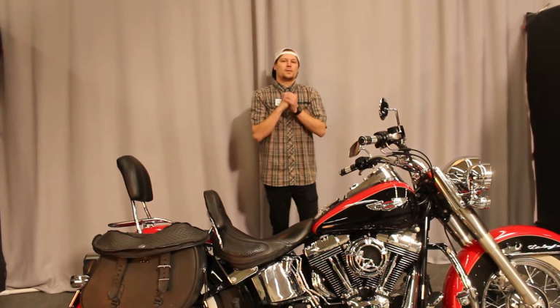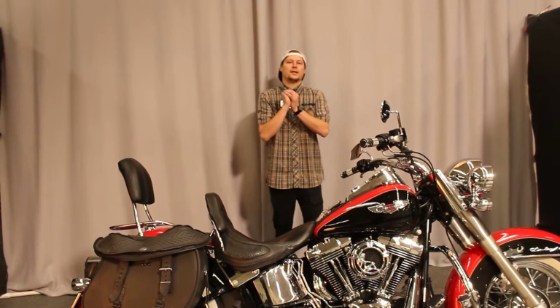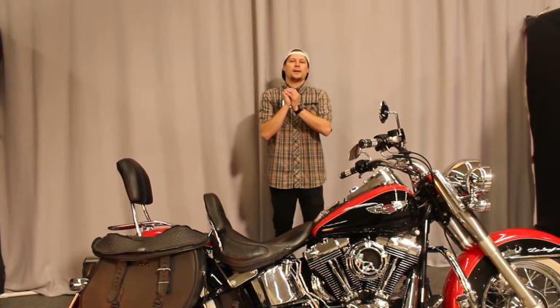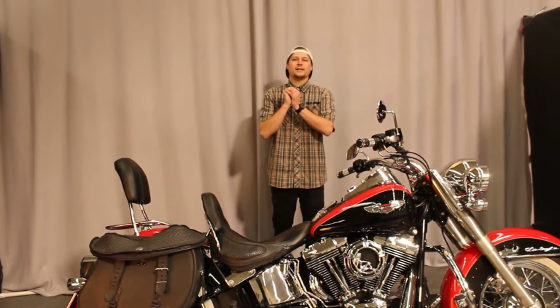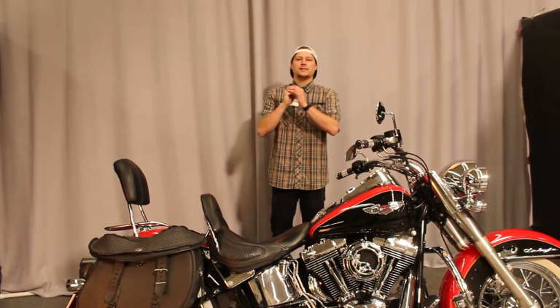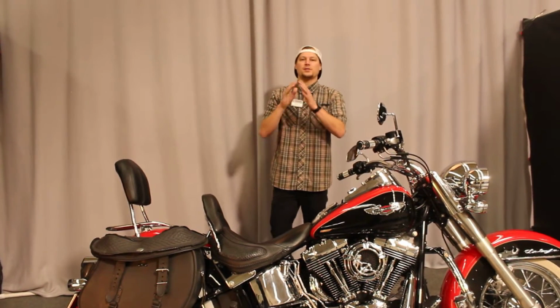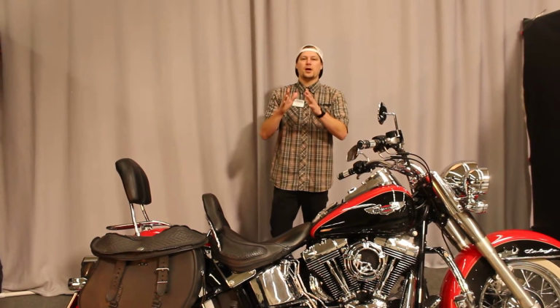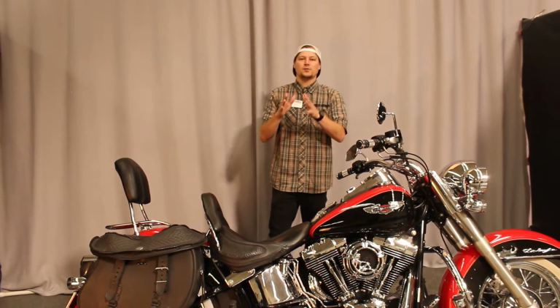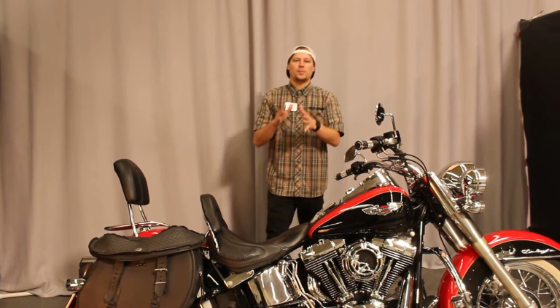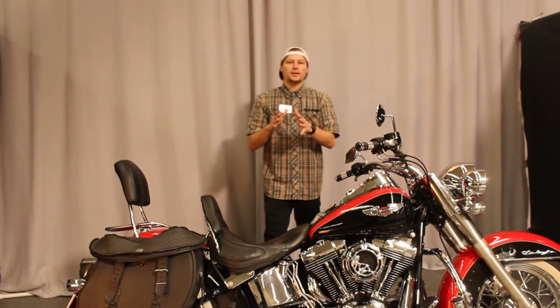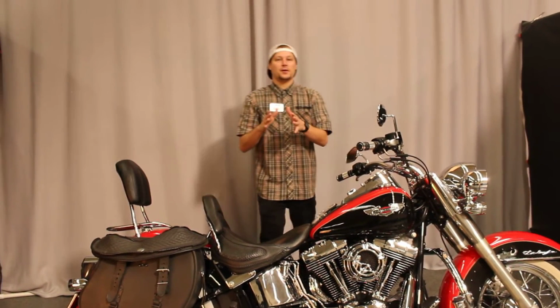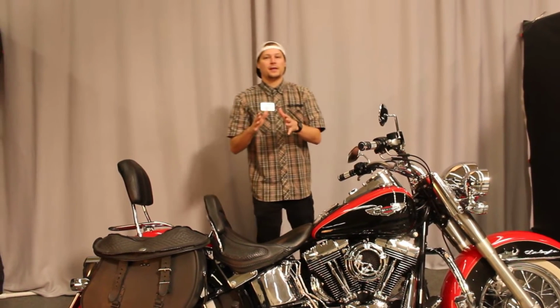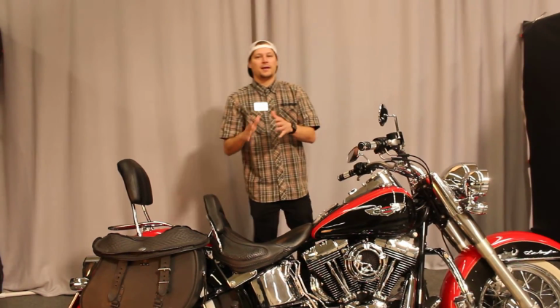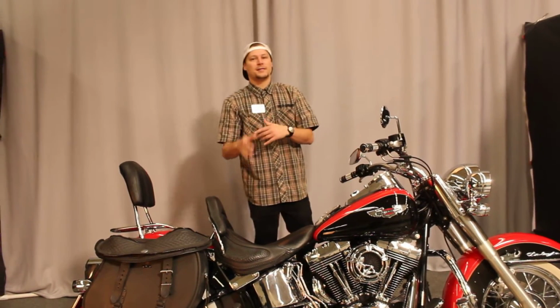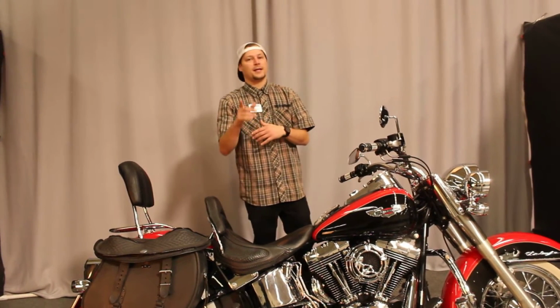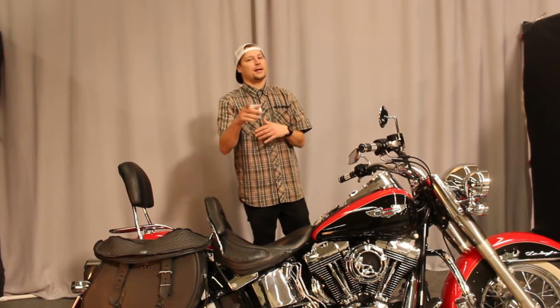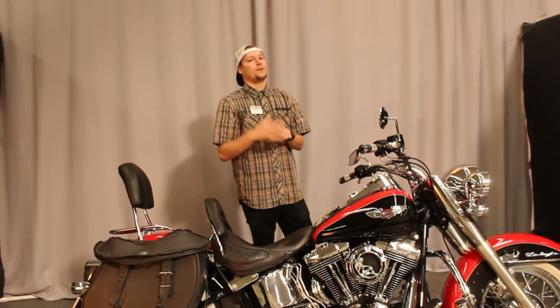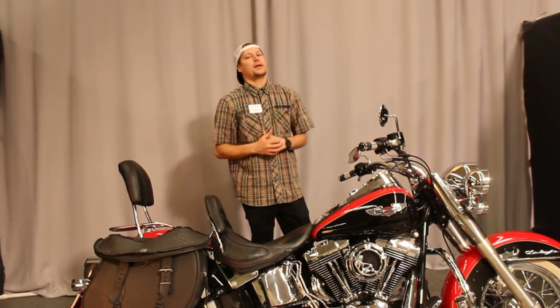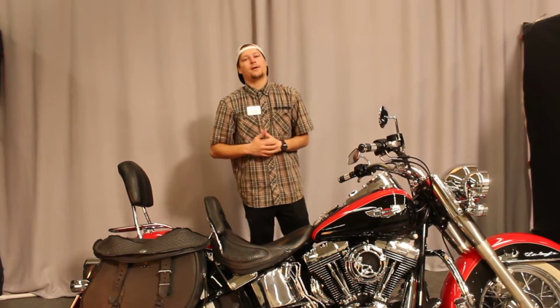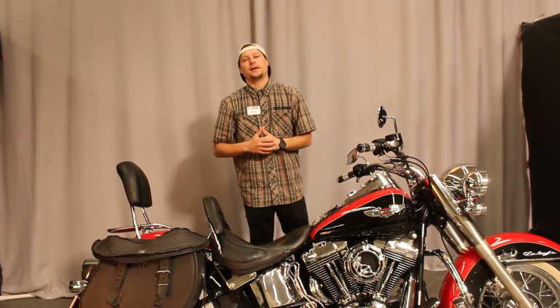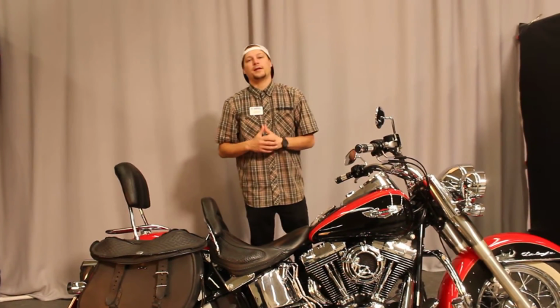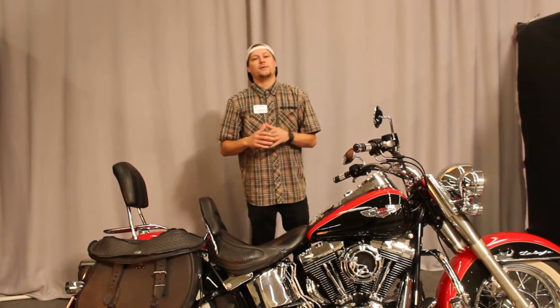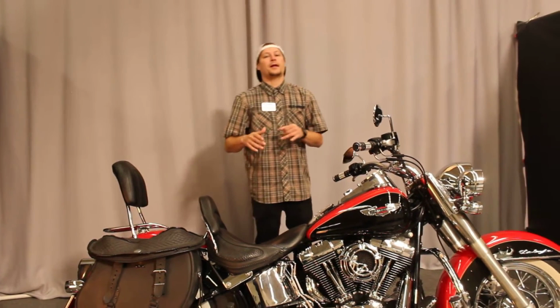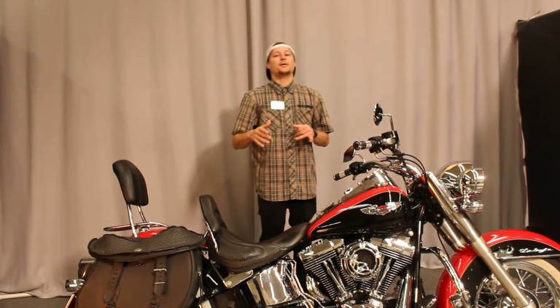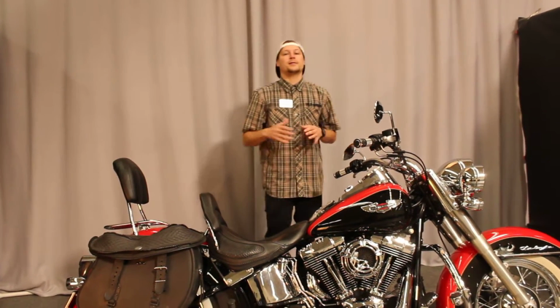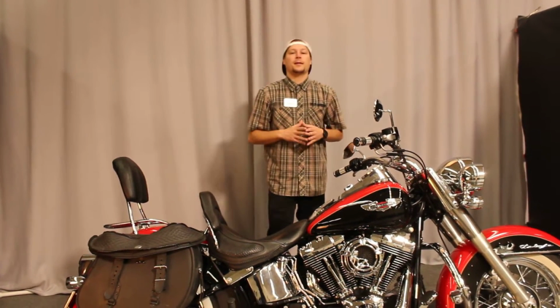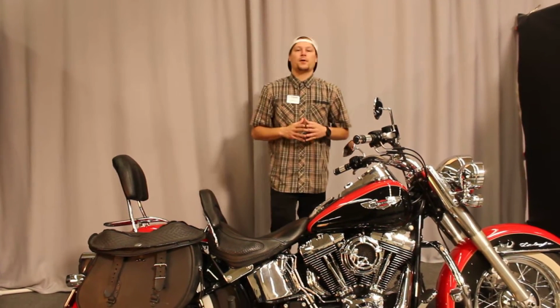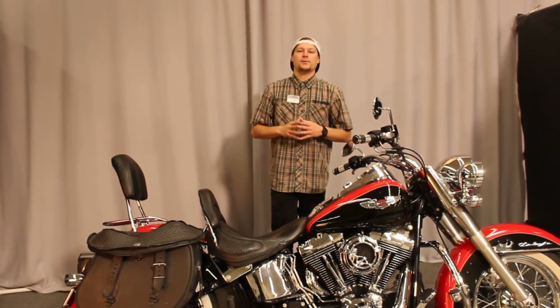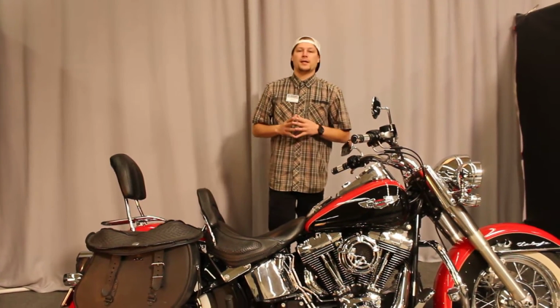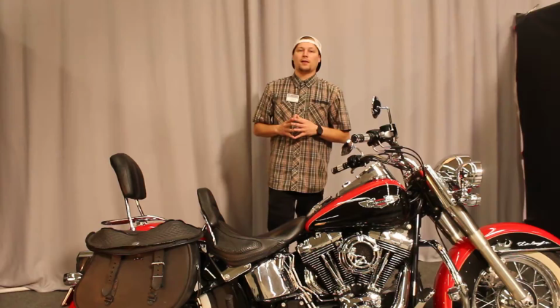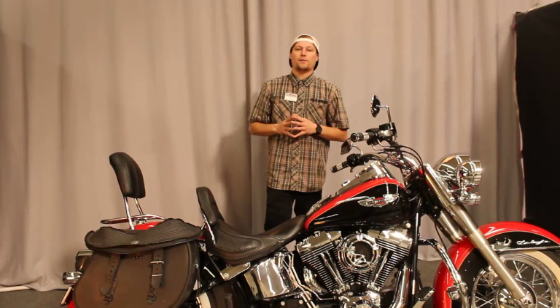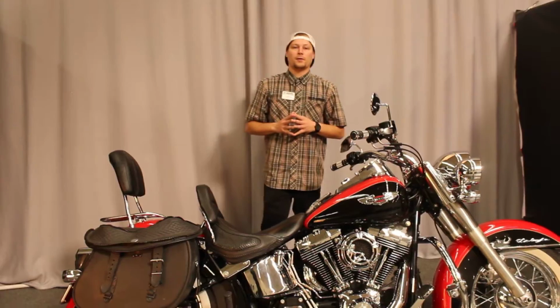What's up guys? This is Josh with Biggs Harley-Davidson and North County Indian, right here in San Marcos, California.